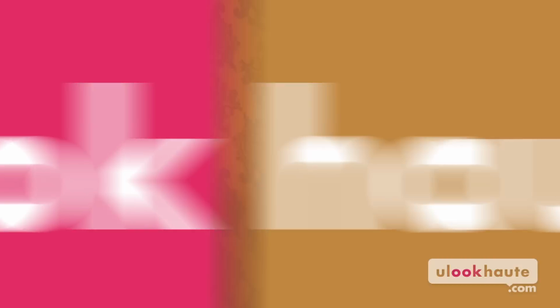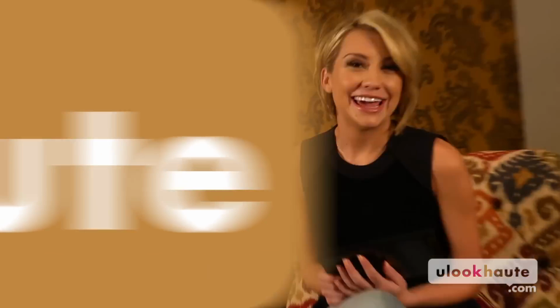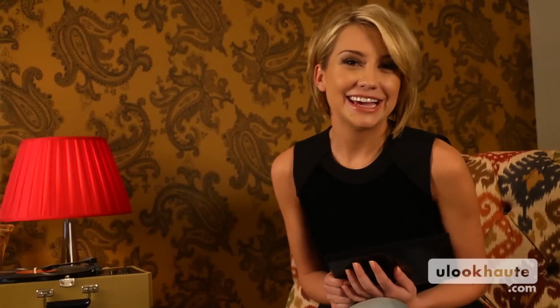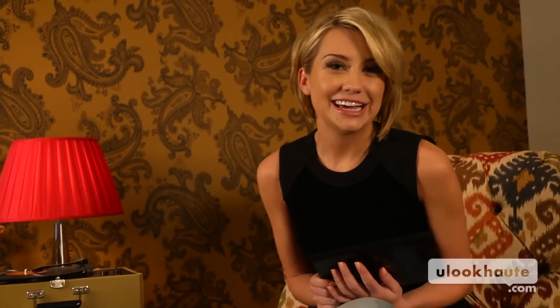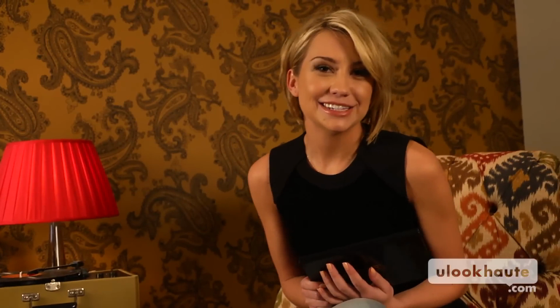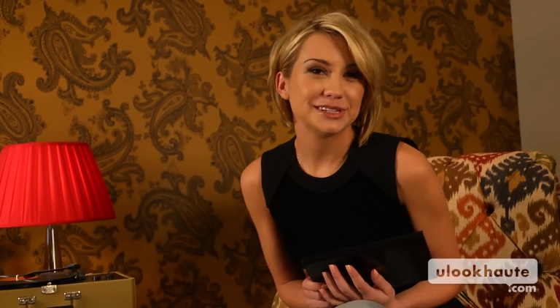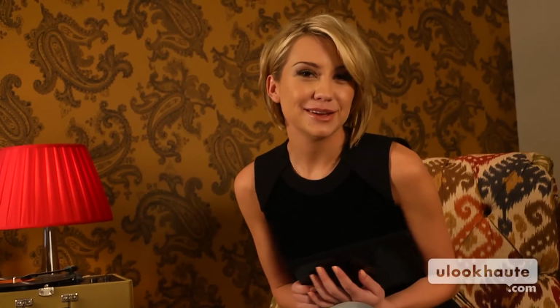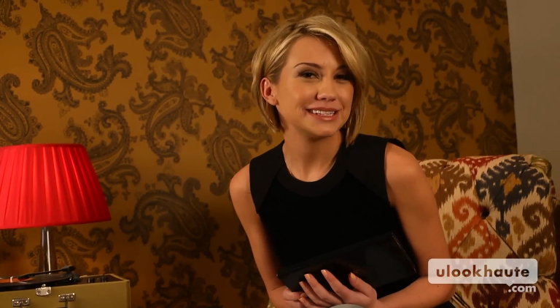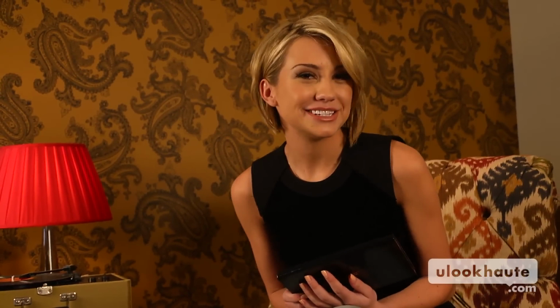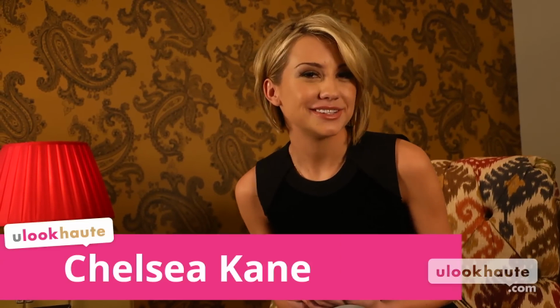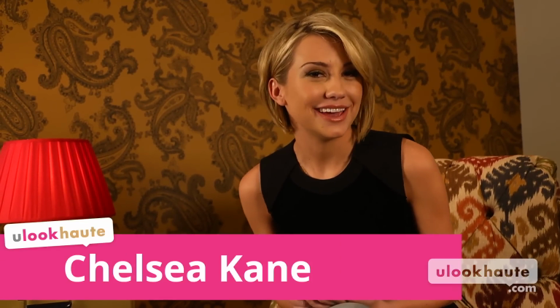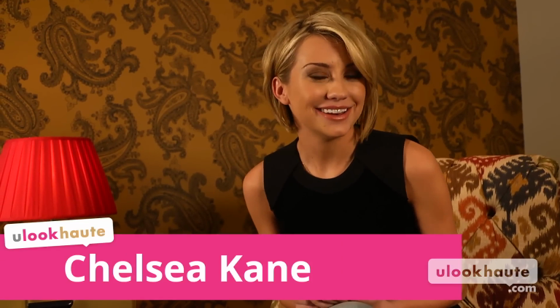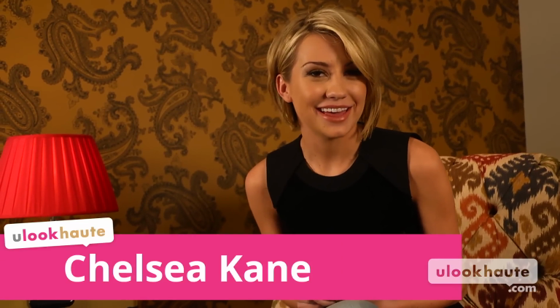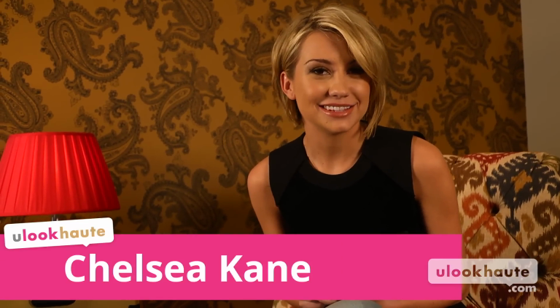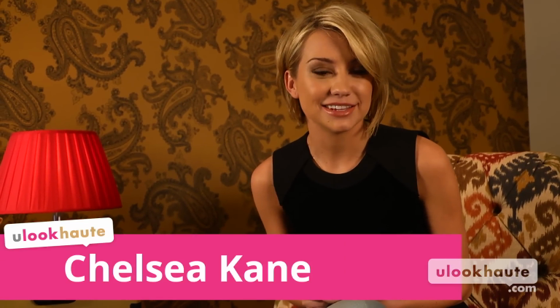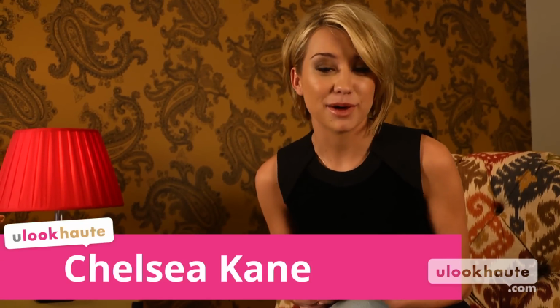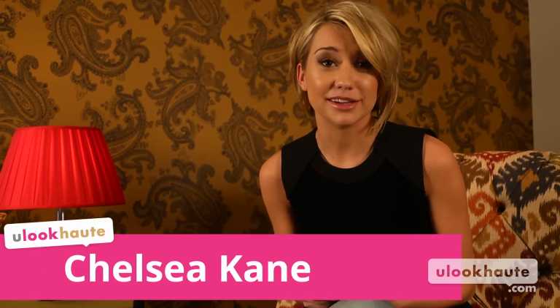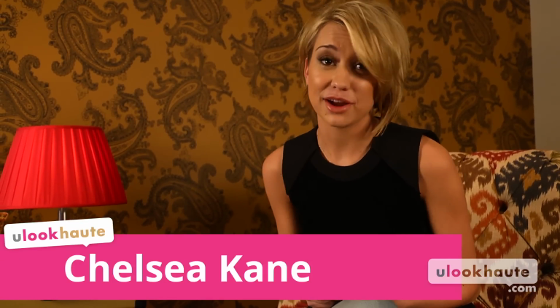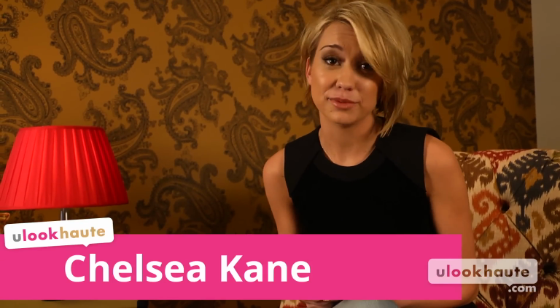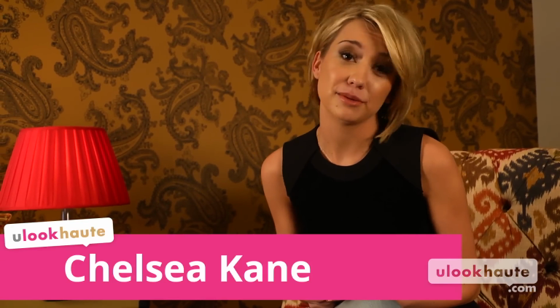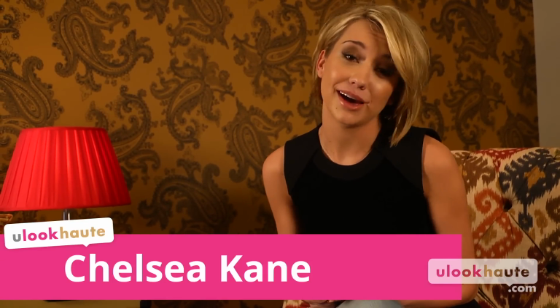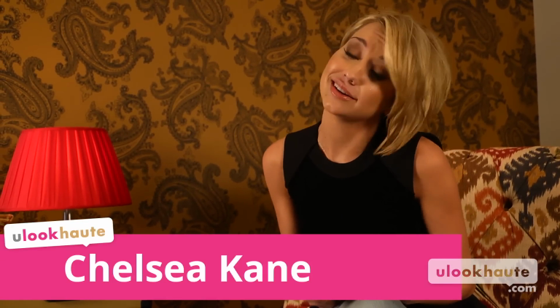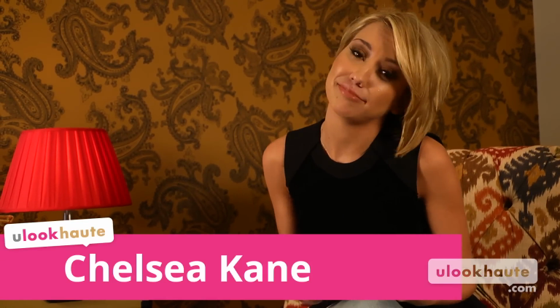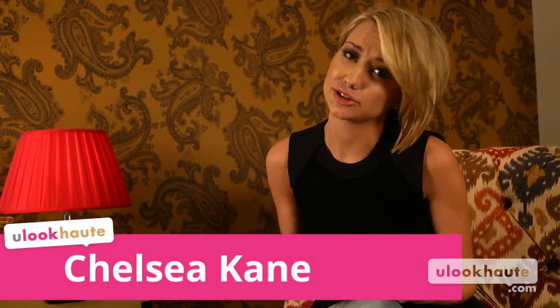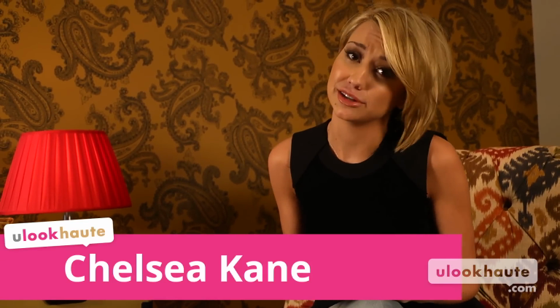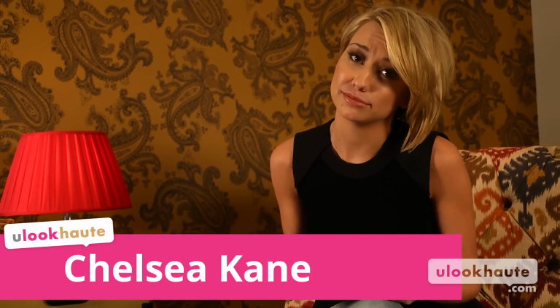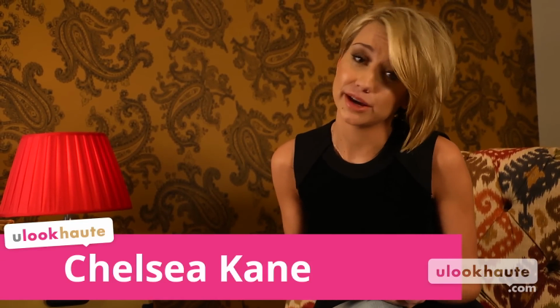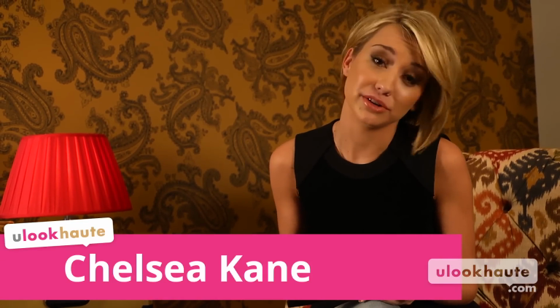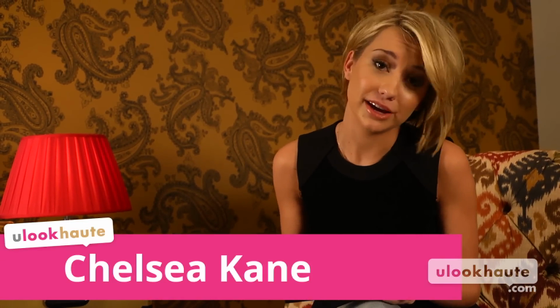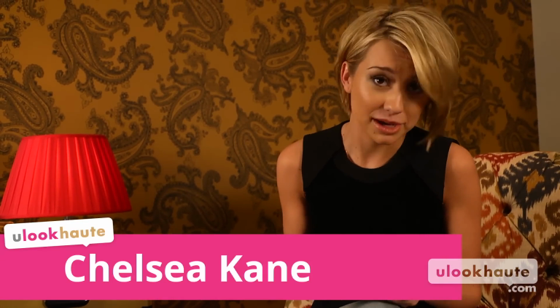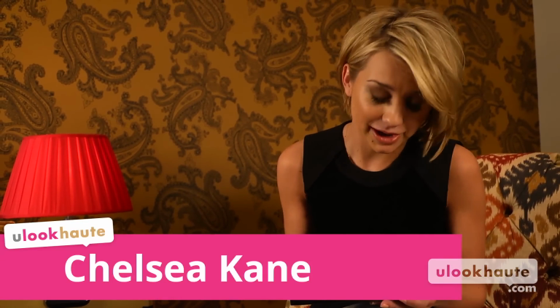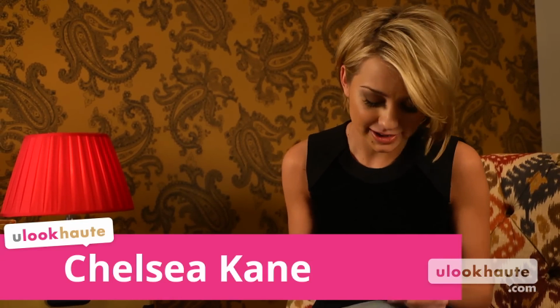Hey guys, what's up? This is Chelsea Kane, and this is my travel makeup bag — and actually my everyday makeup bag.